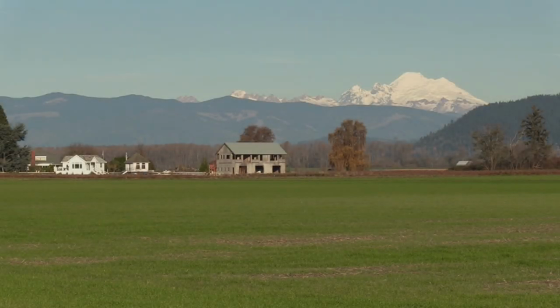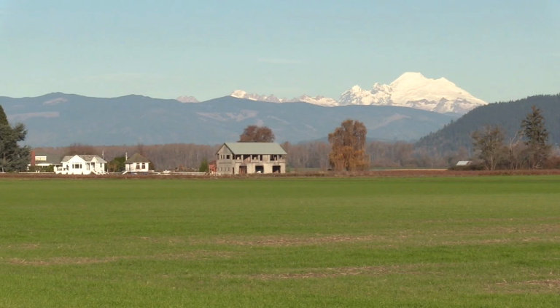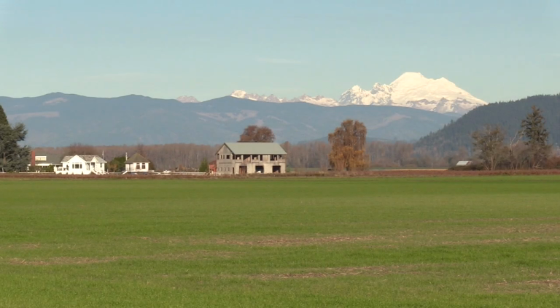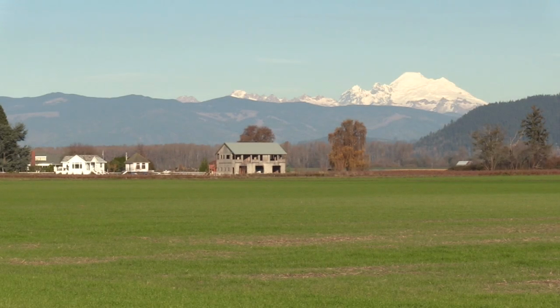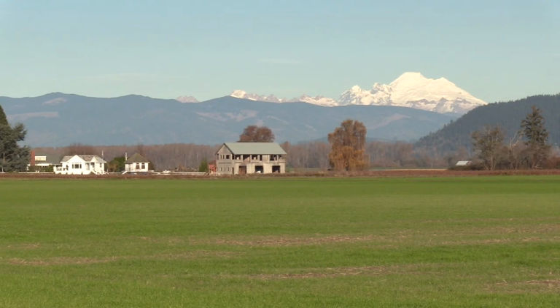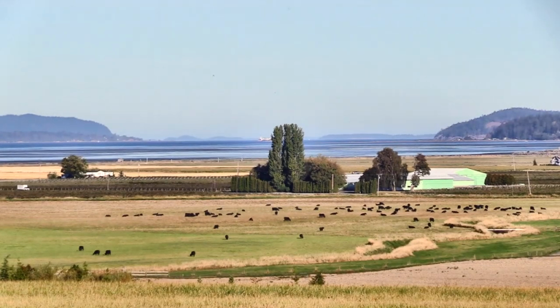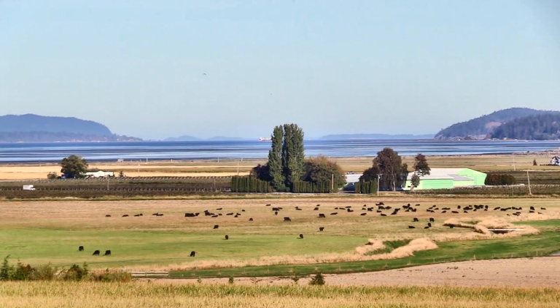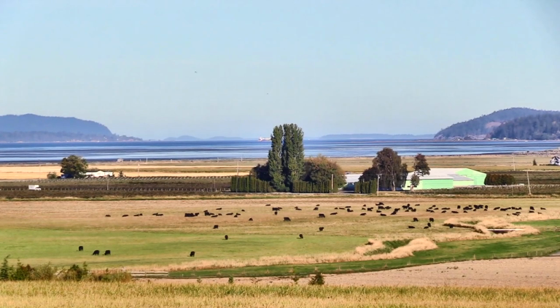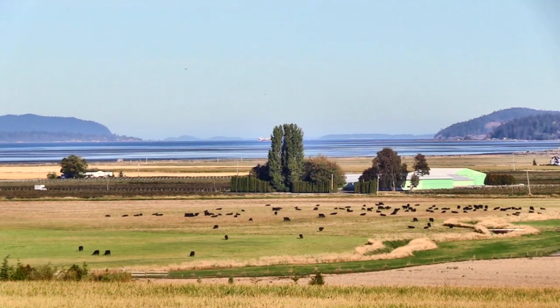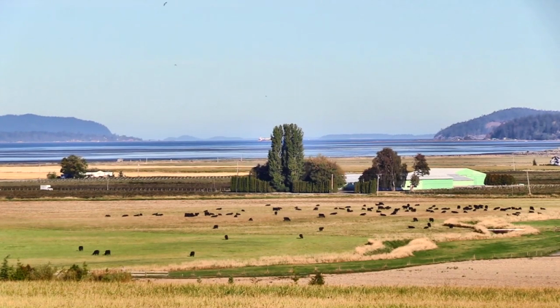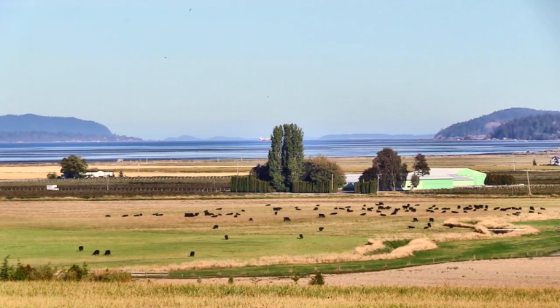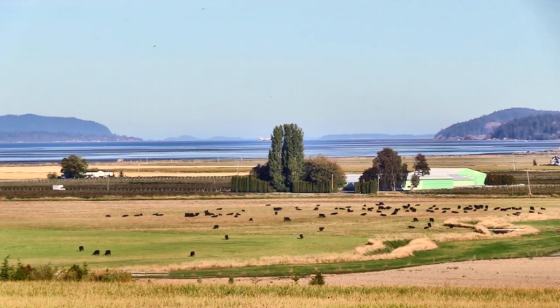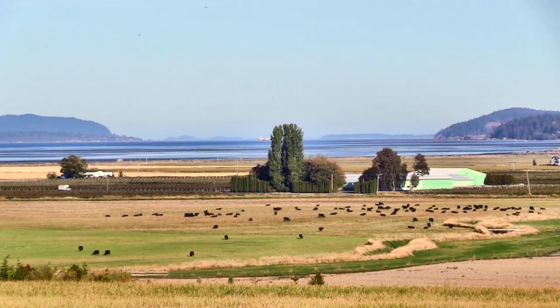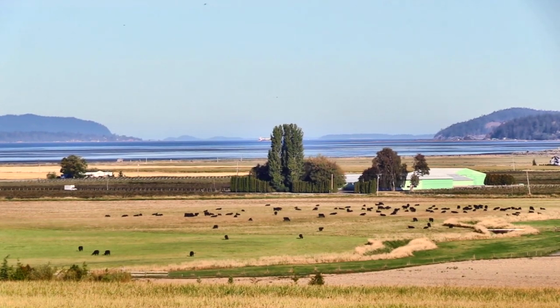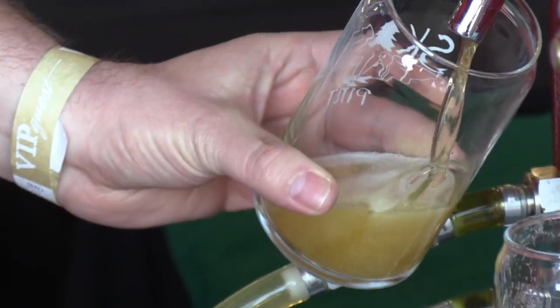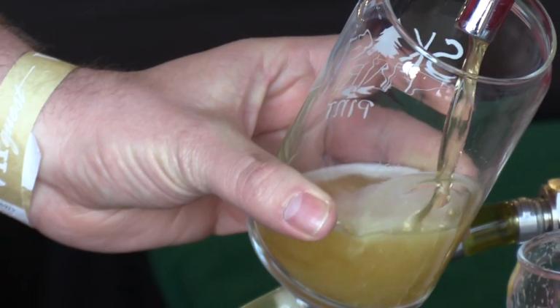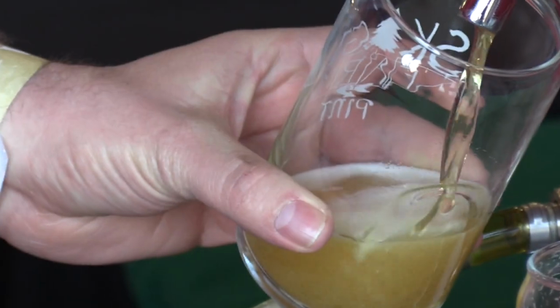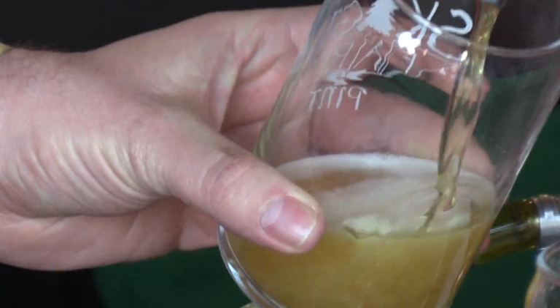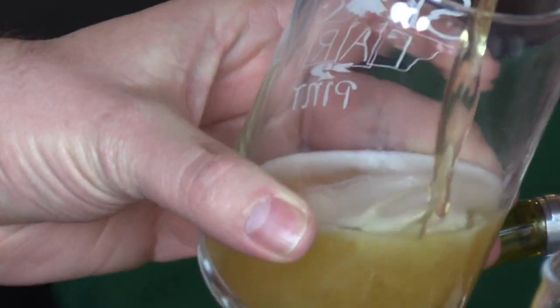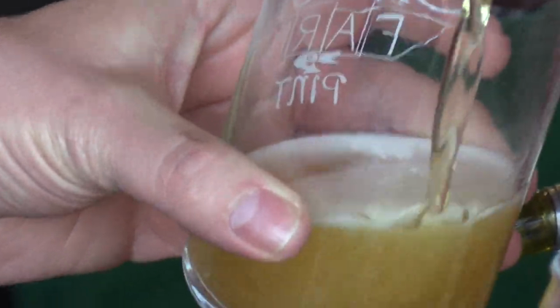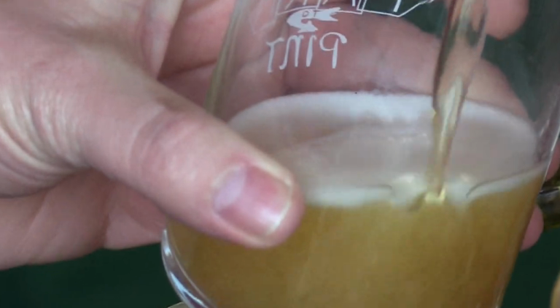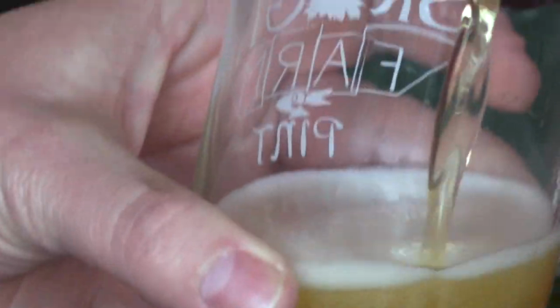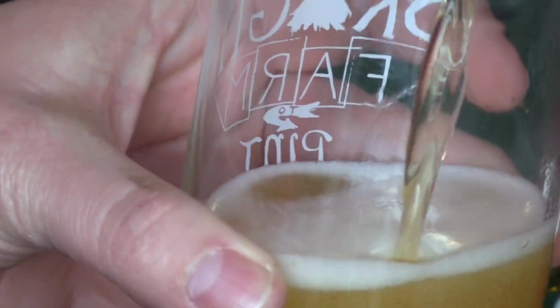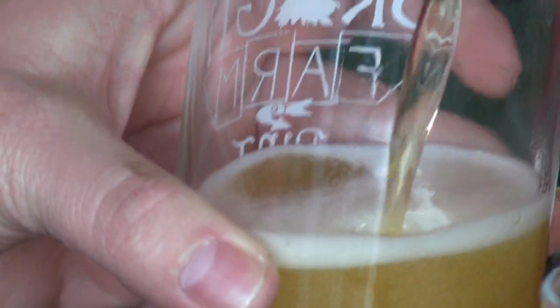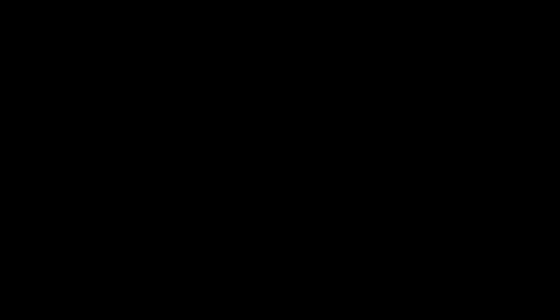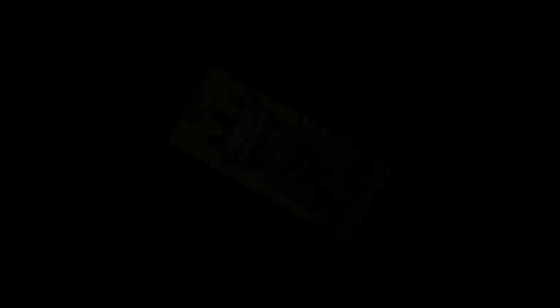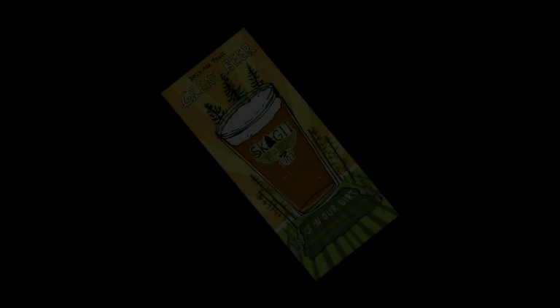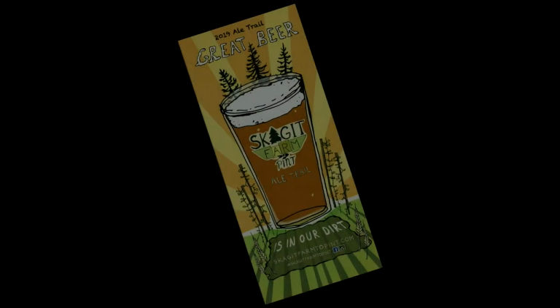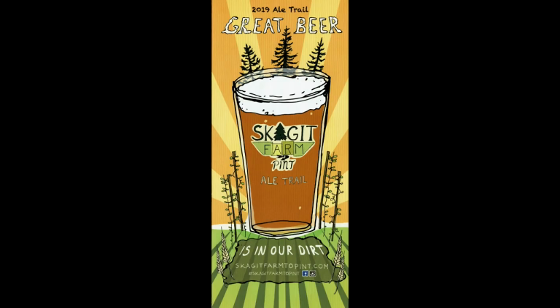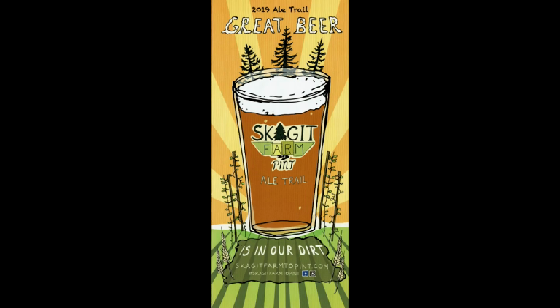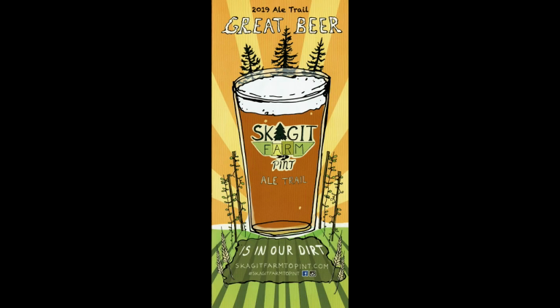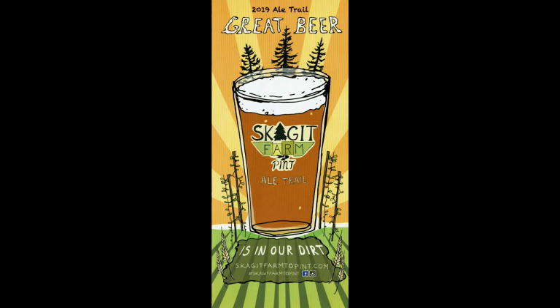What do you get when you combine a drive through the beautiful Skagit Valley with incredible local craft beers? The Skagit Farm to Pint Passport Tour!